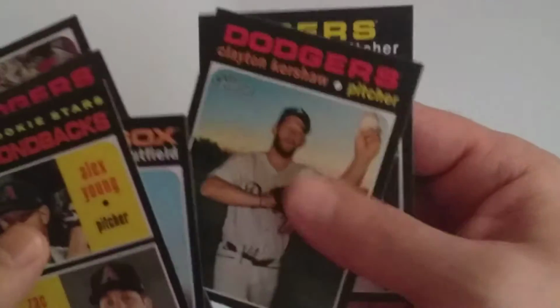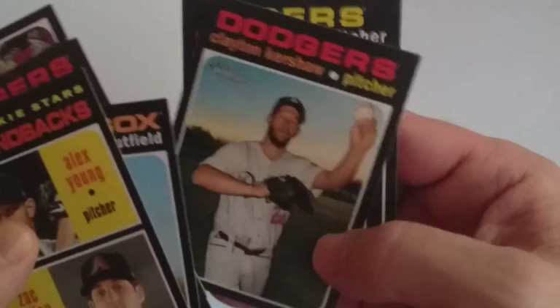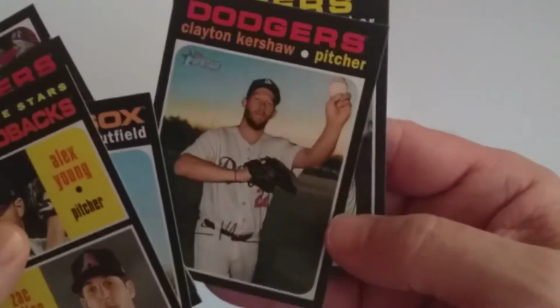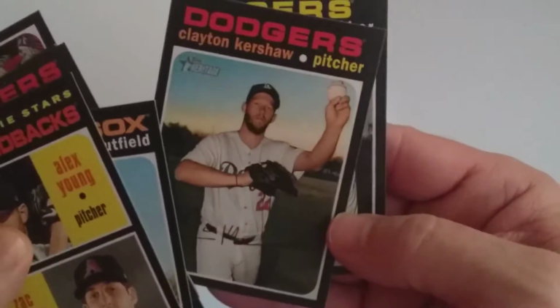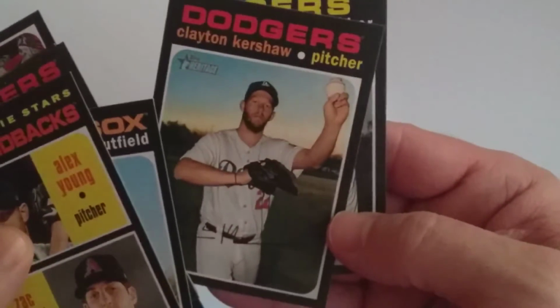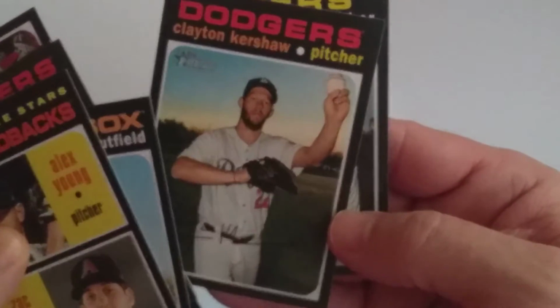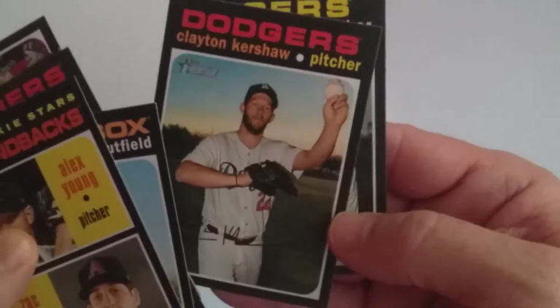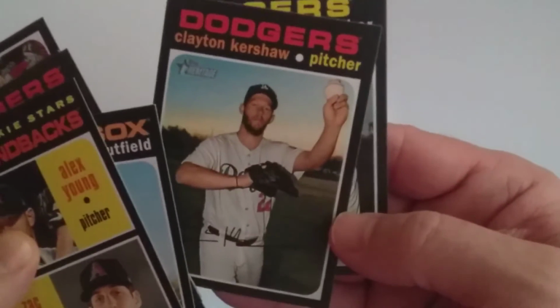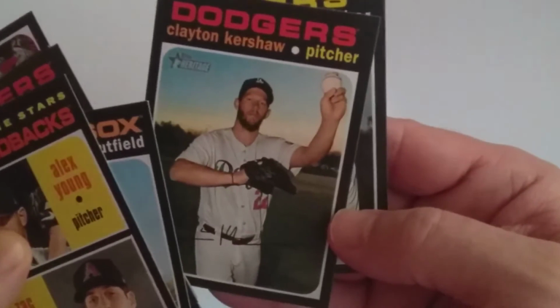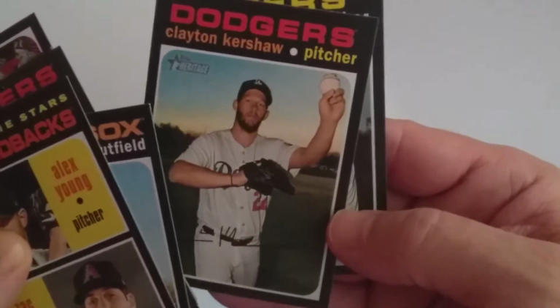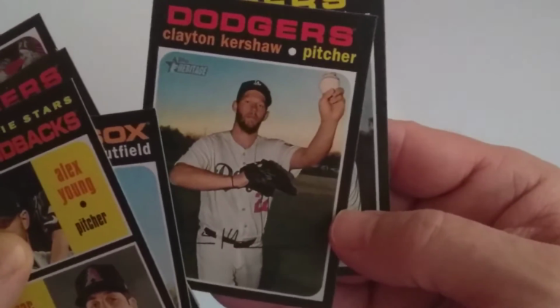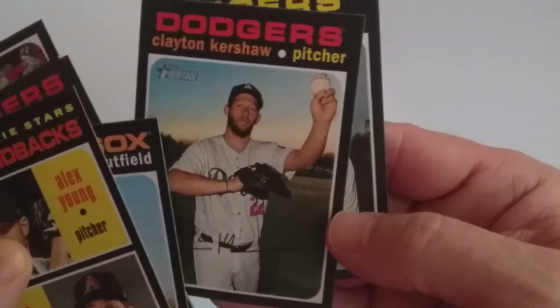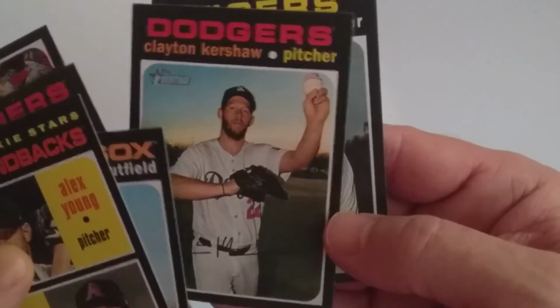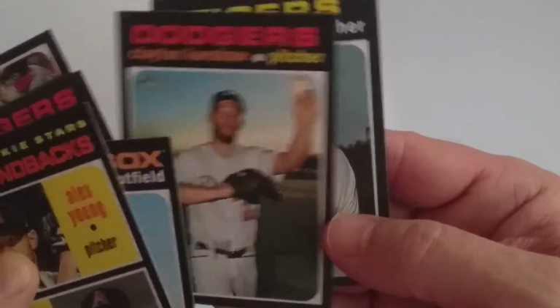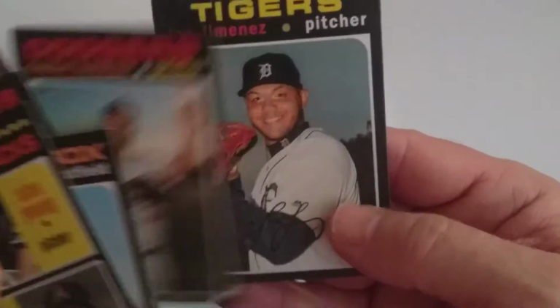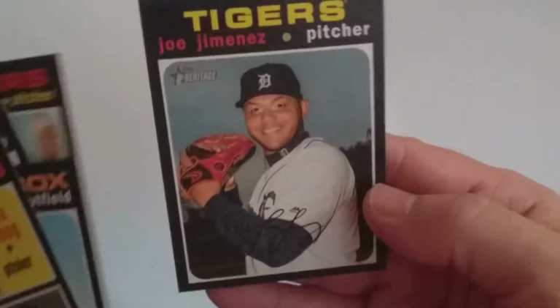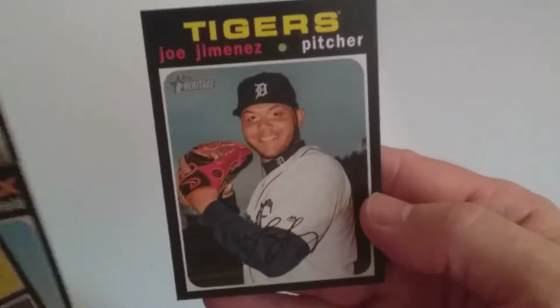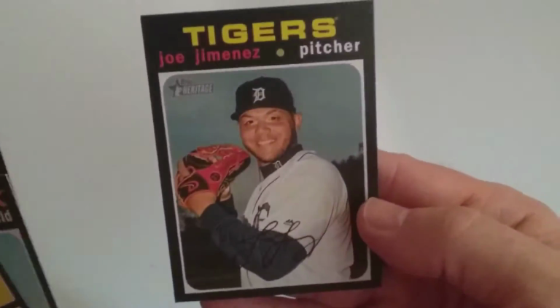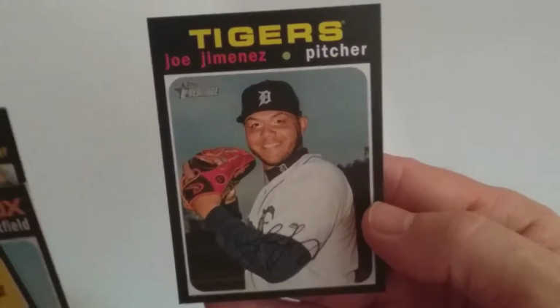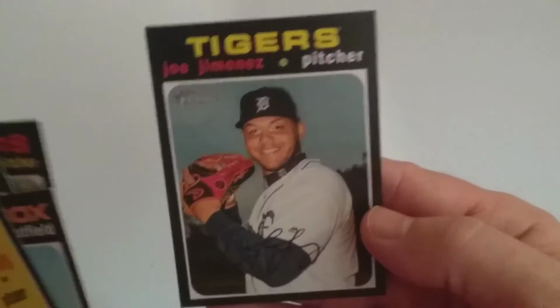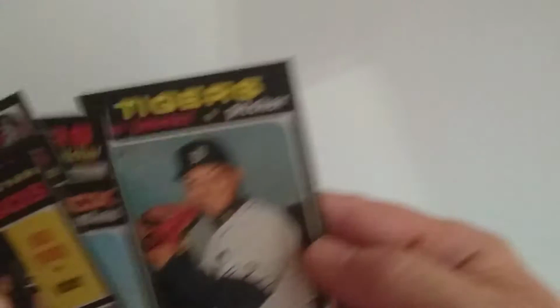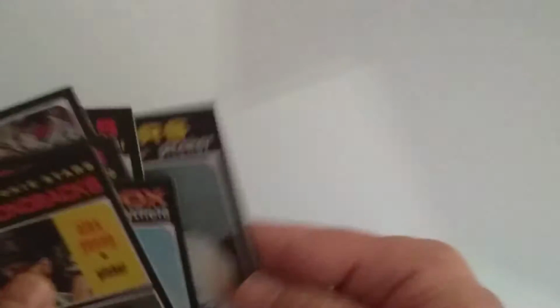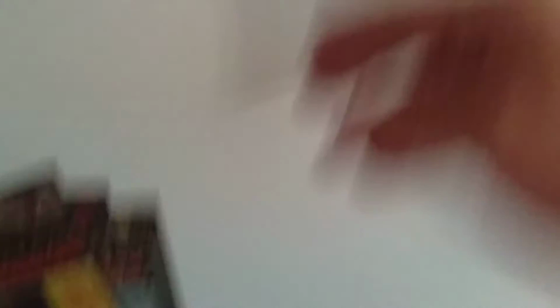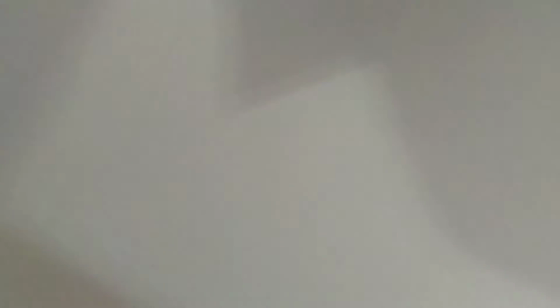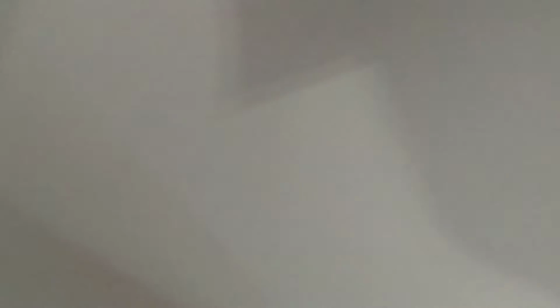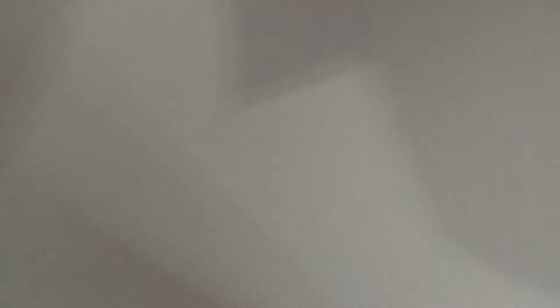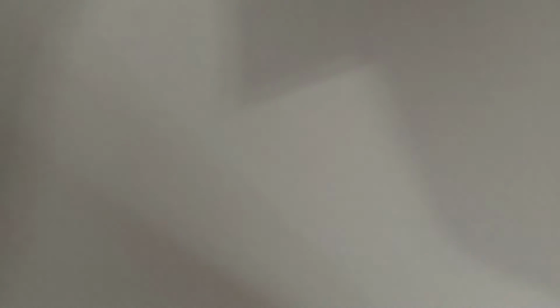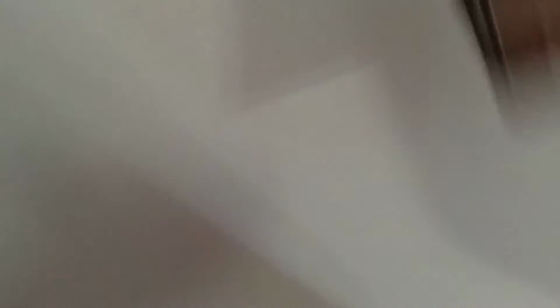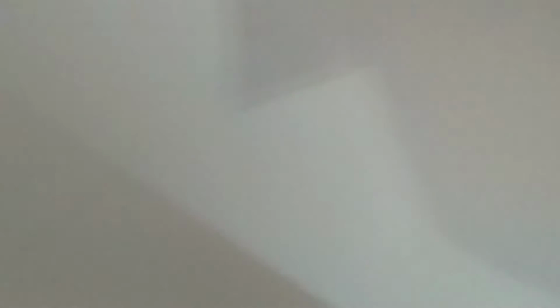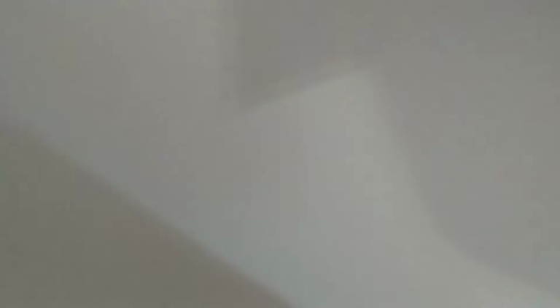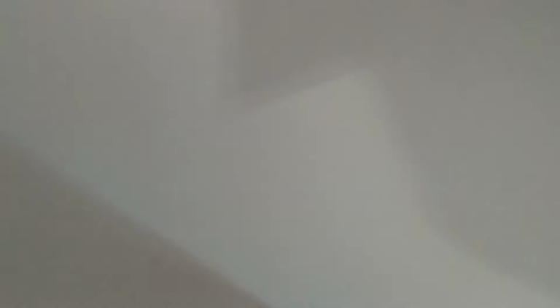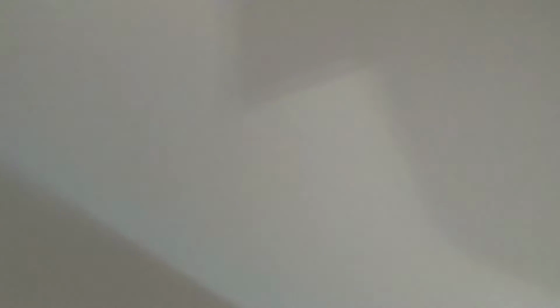Clayton Kershaw, ready to throw a curve. And Joe Jimenez.